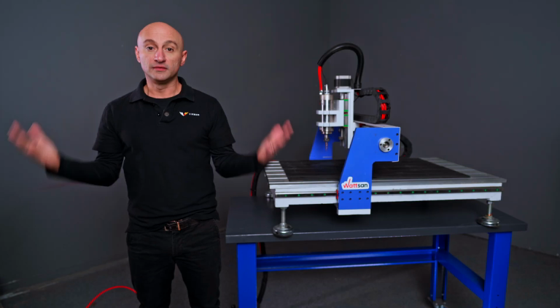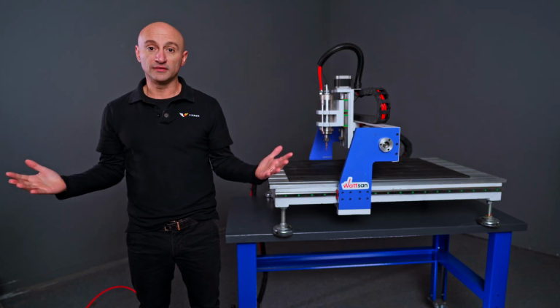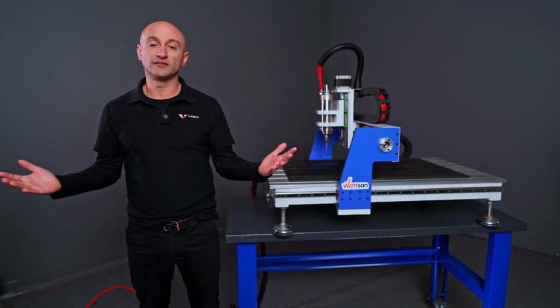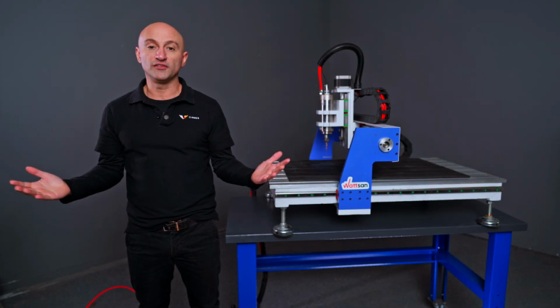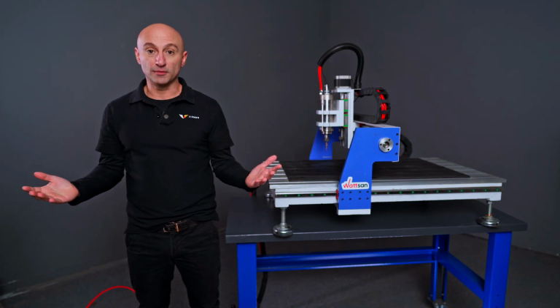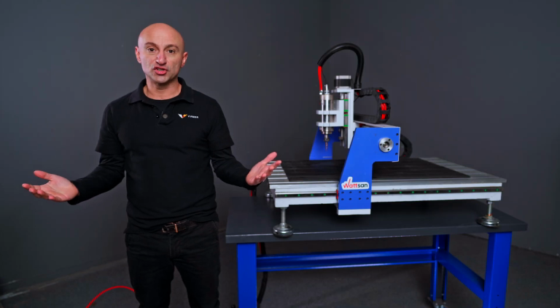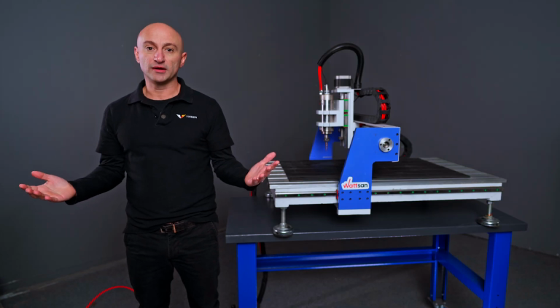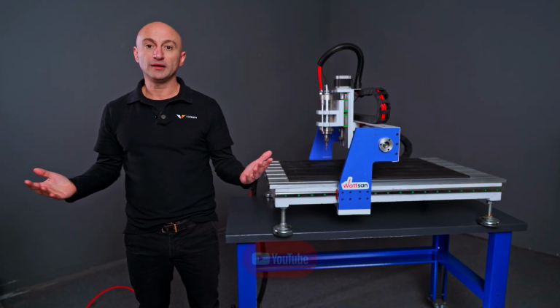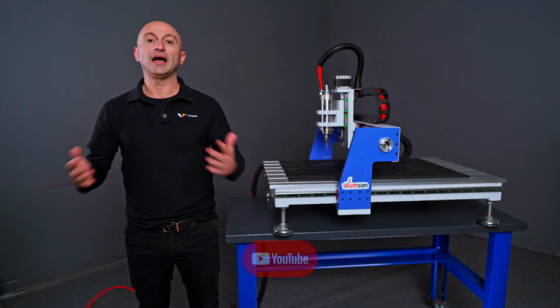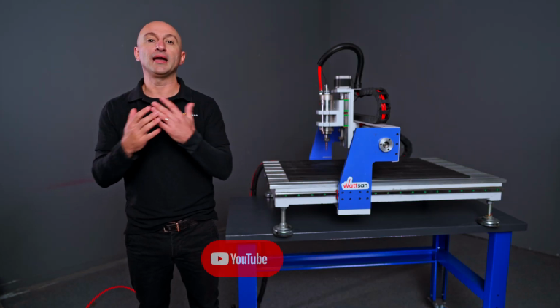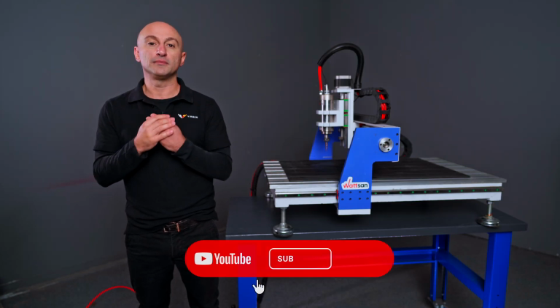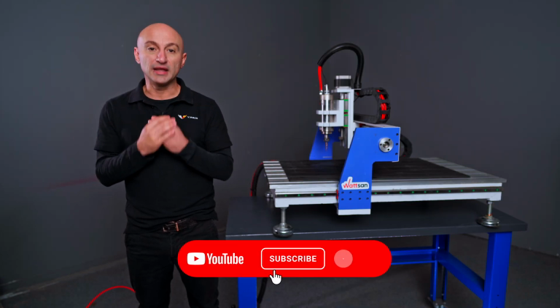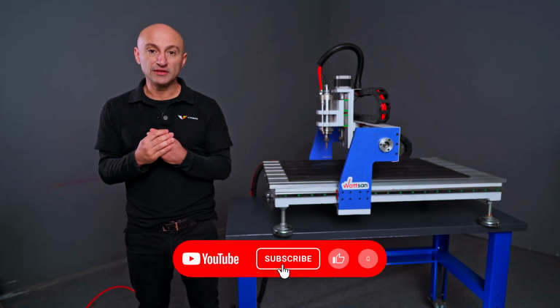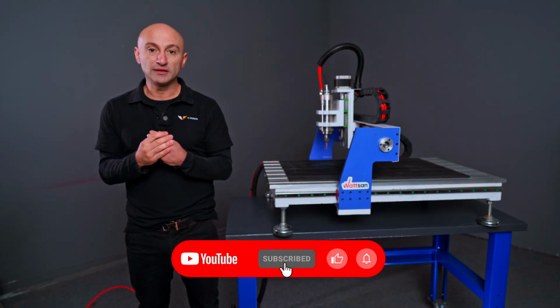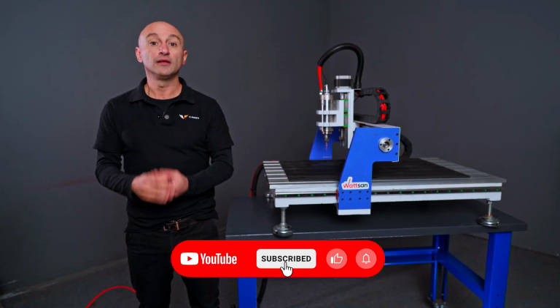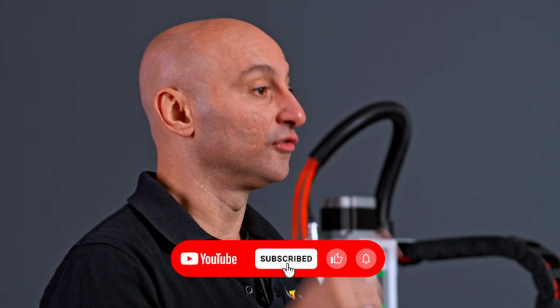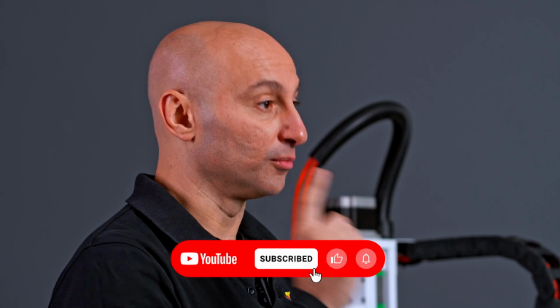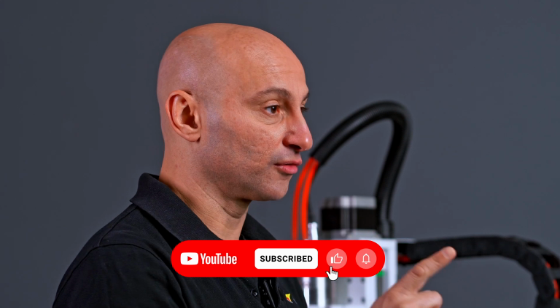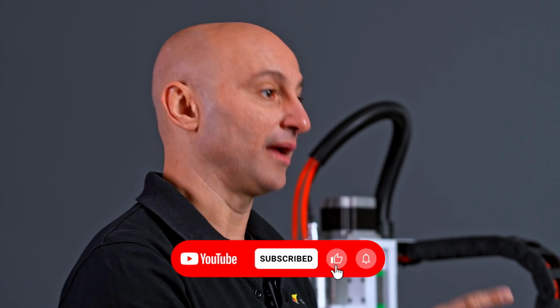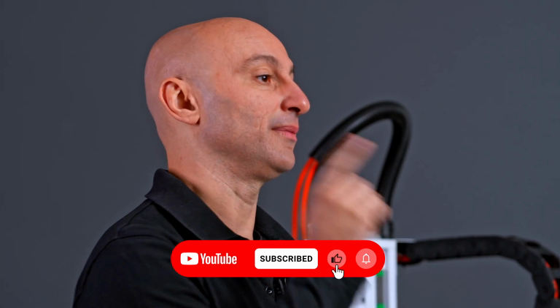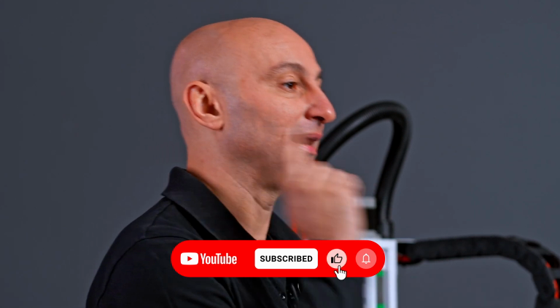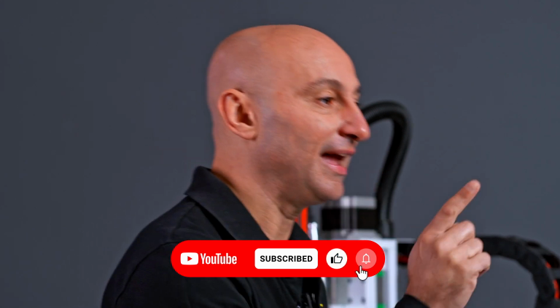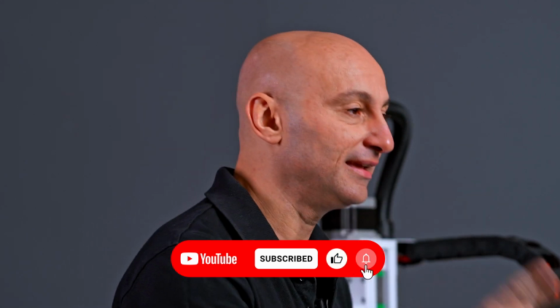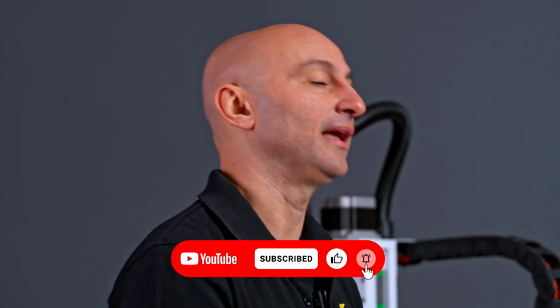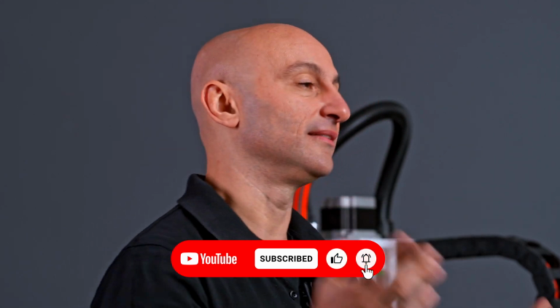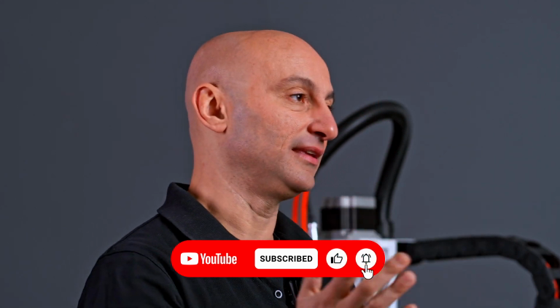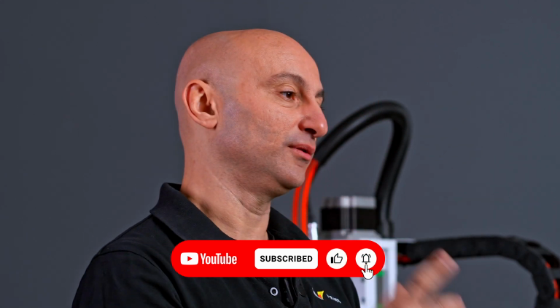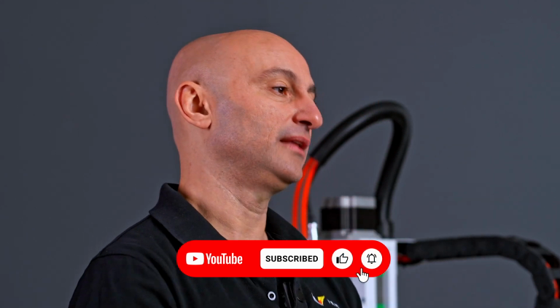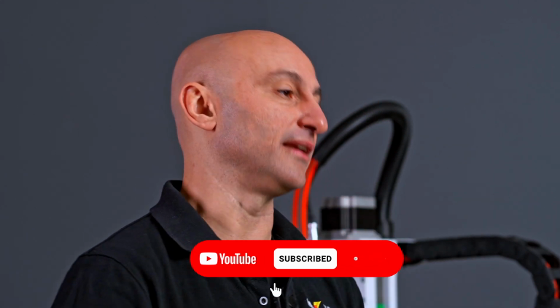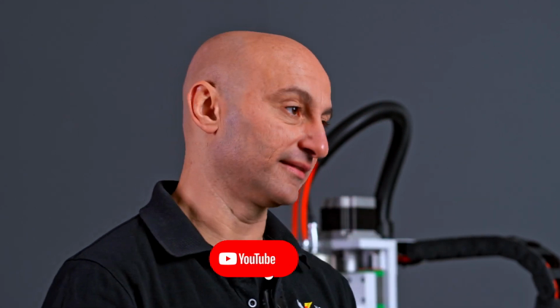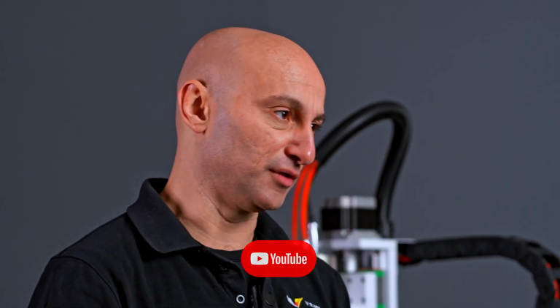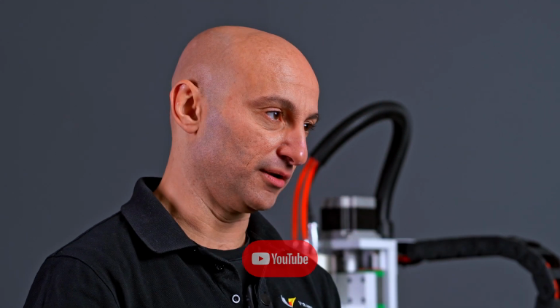This is the Wiermer channel. I am David. Subscribe, like, and see you in the next video.